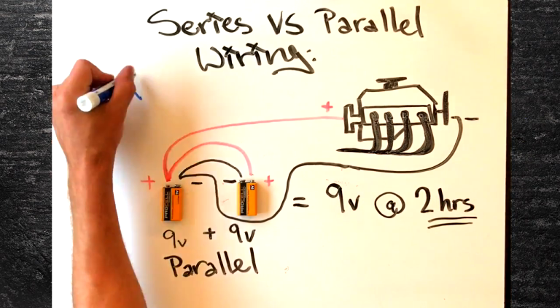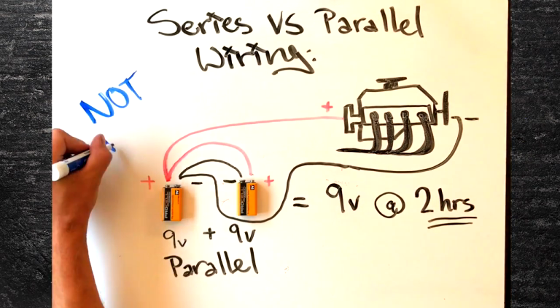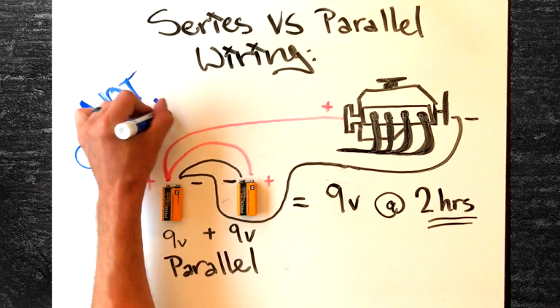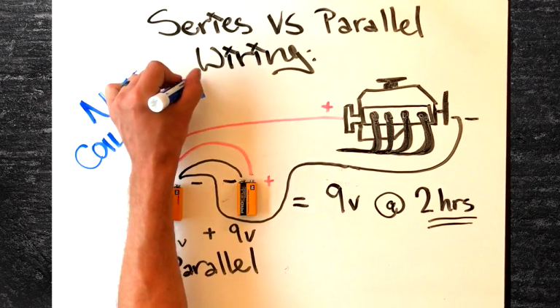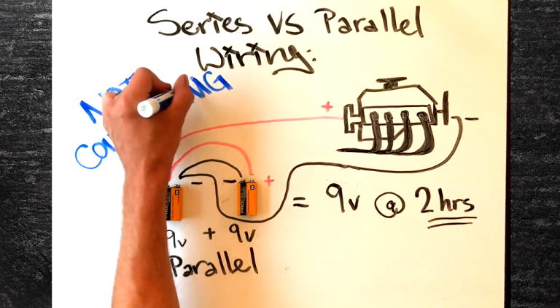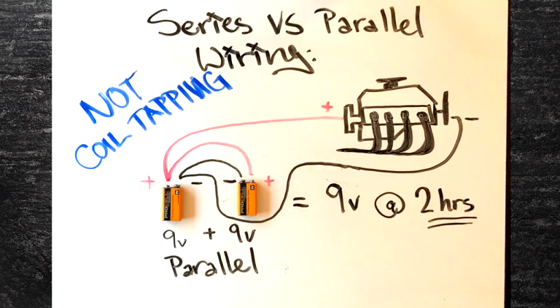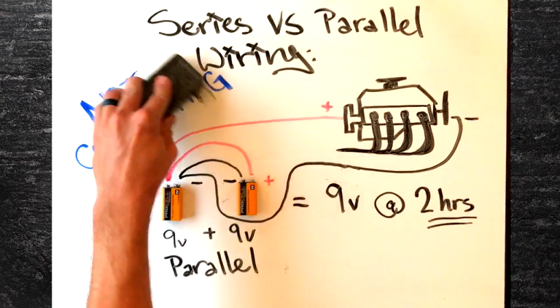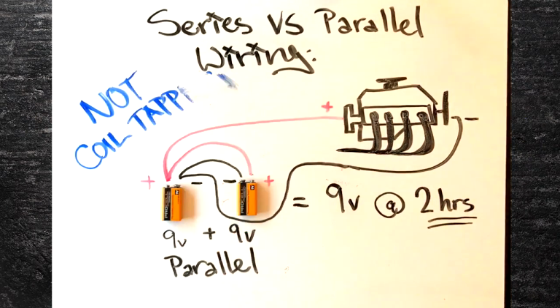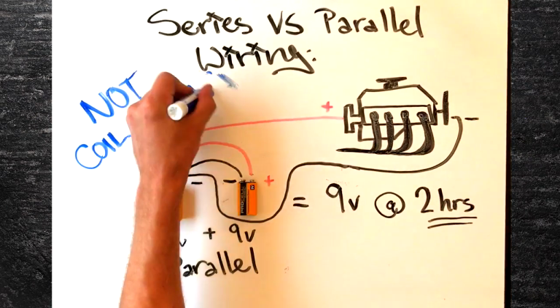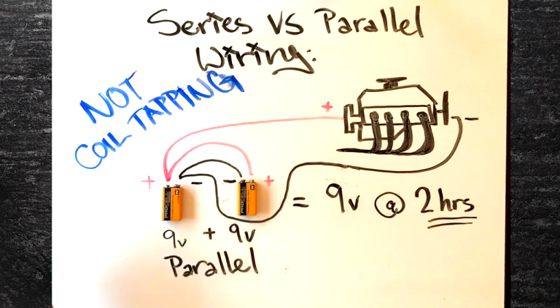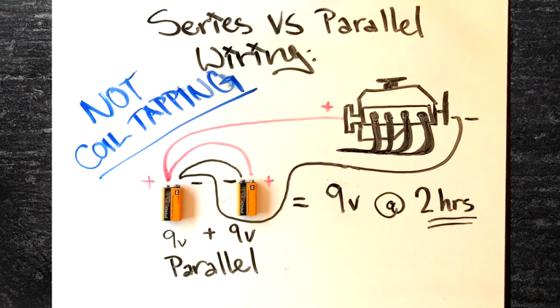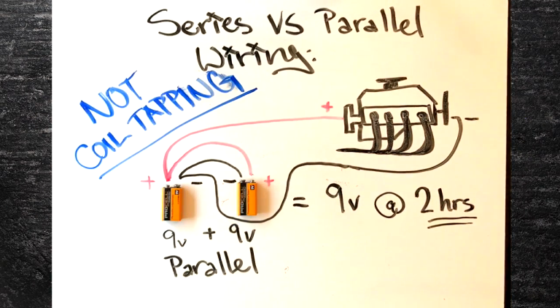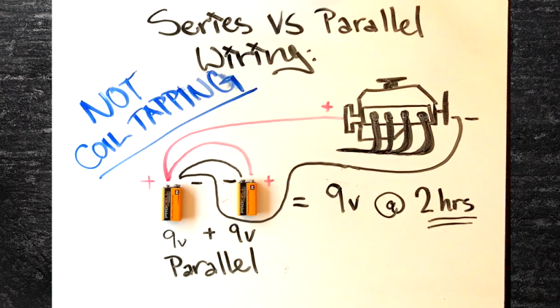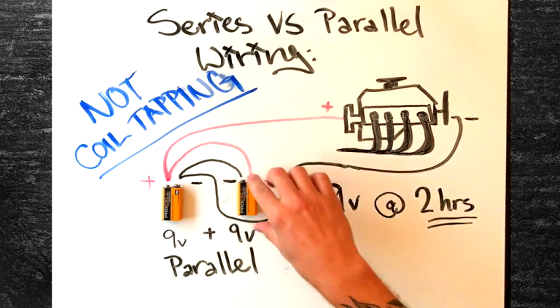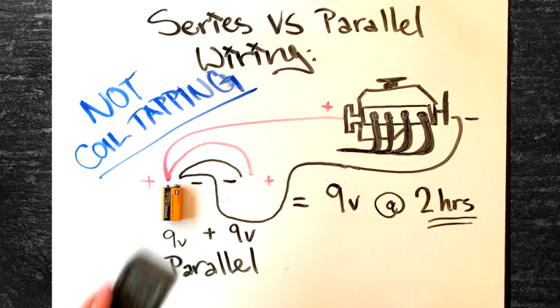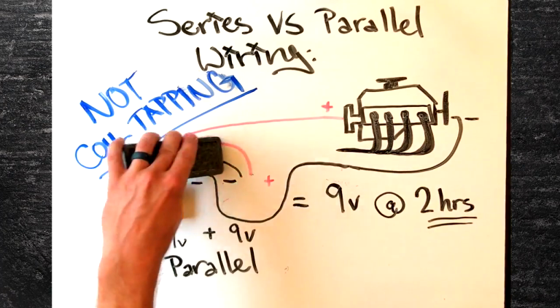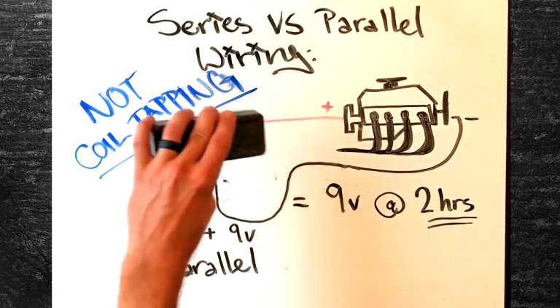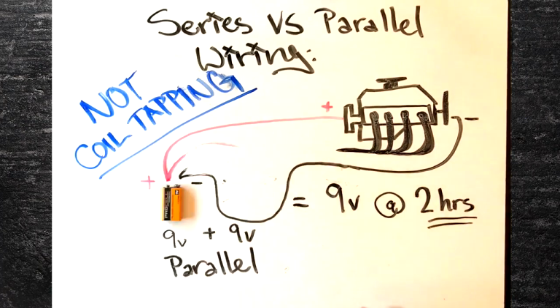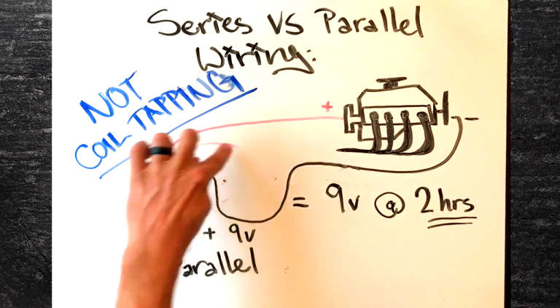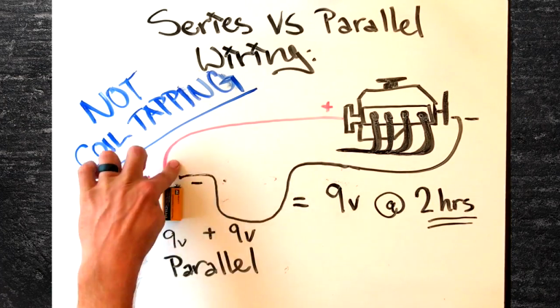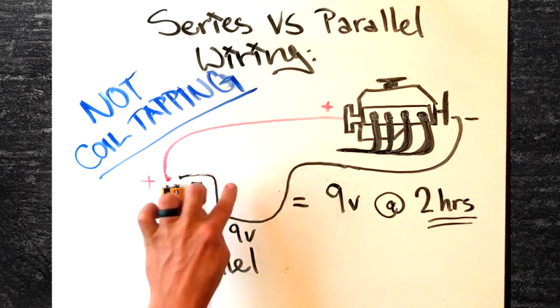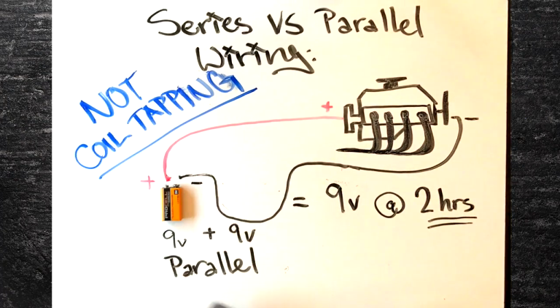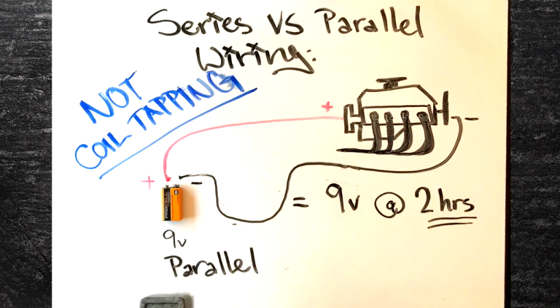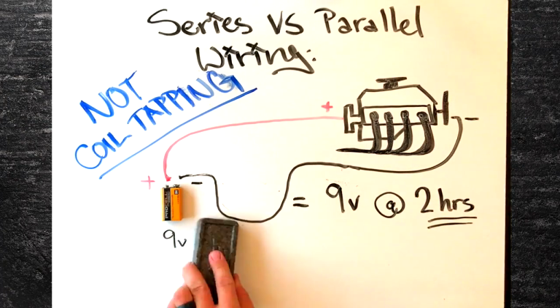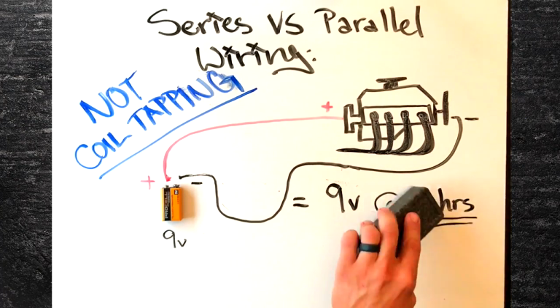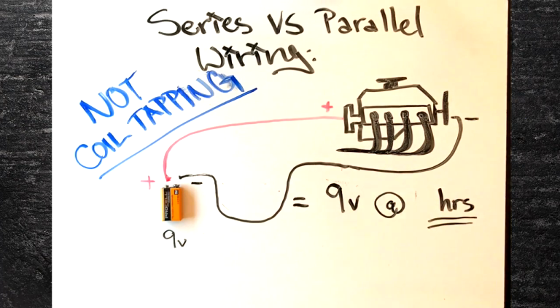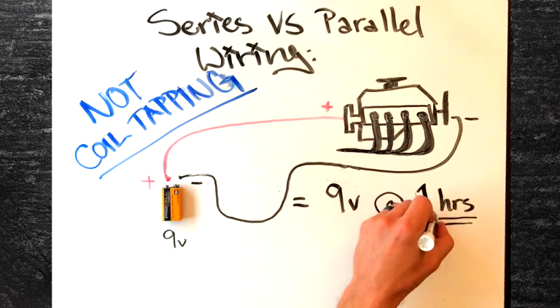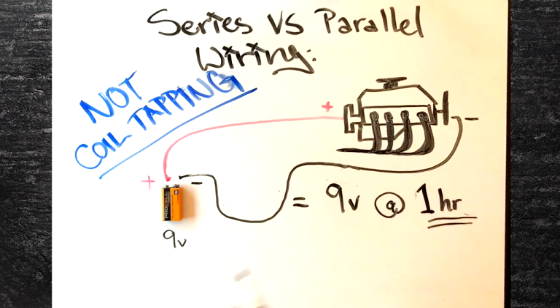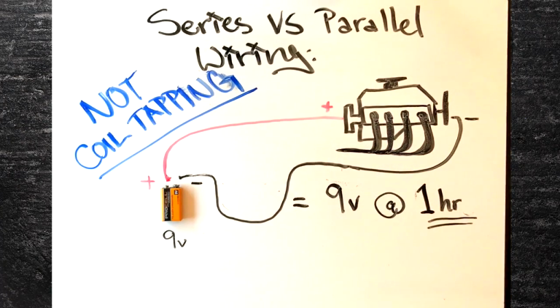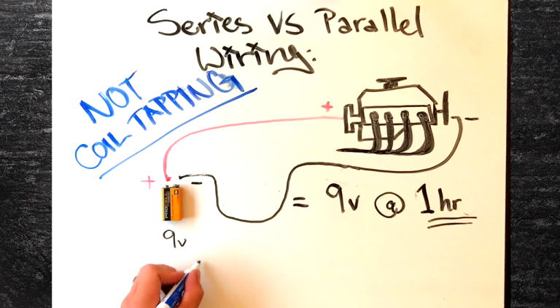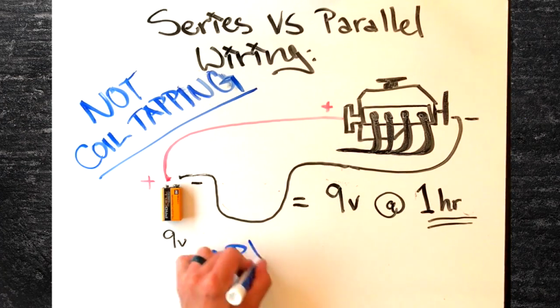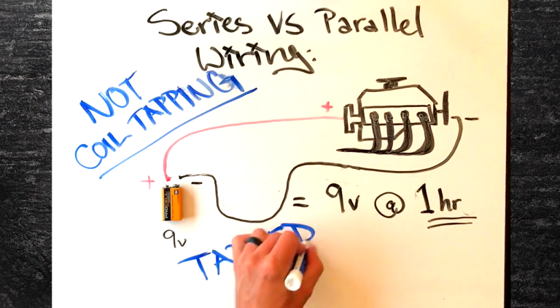Parallel wiring is not the same as coil tapping. Coil tapping would be the equivalent of removing one of the batteries entirely, and we'll cover that in a future video.